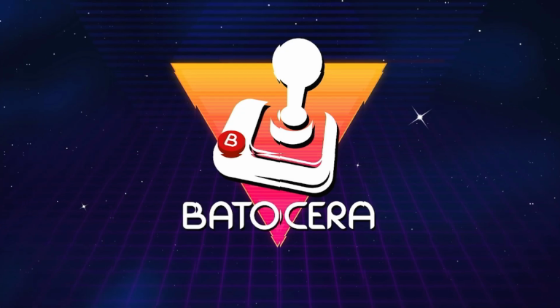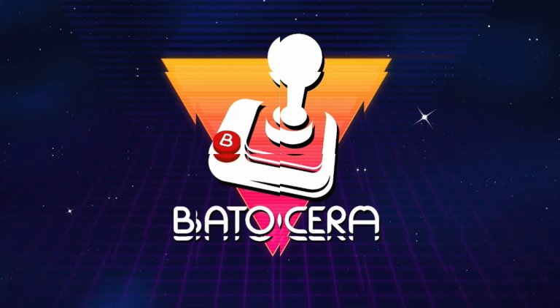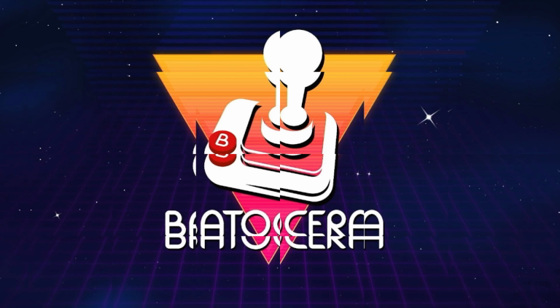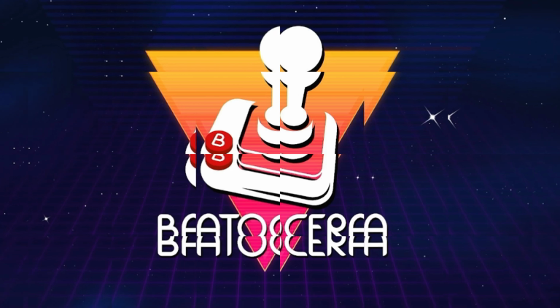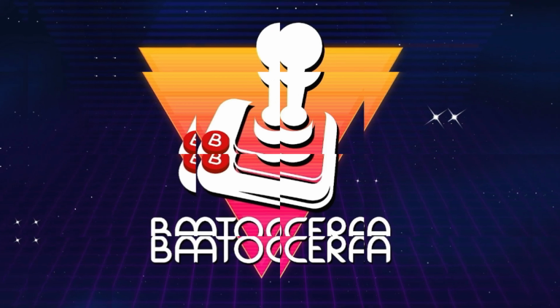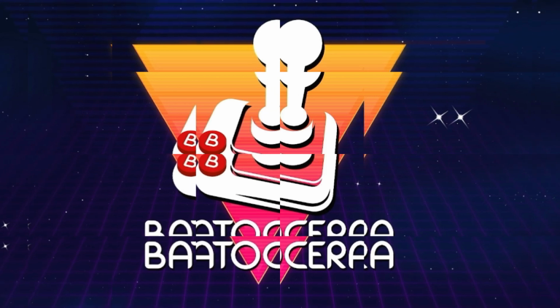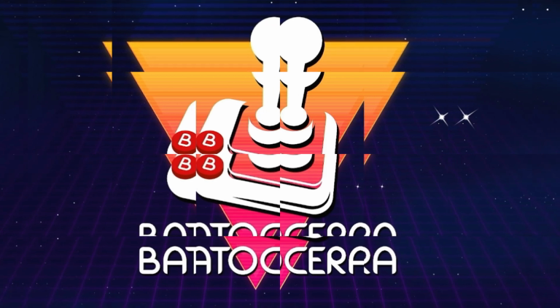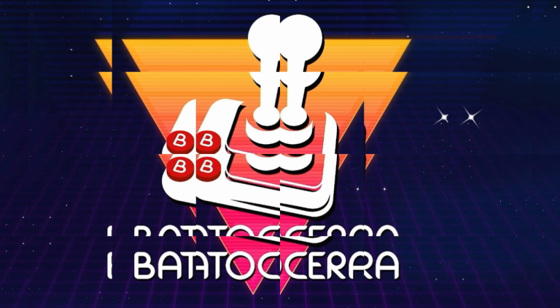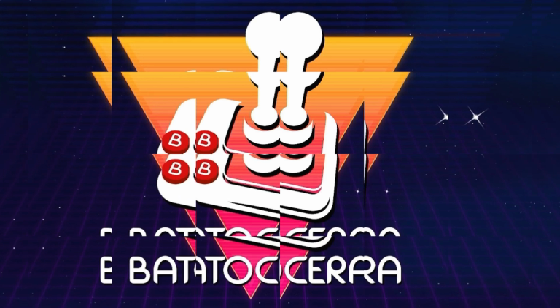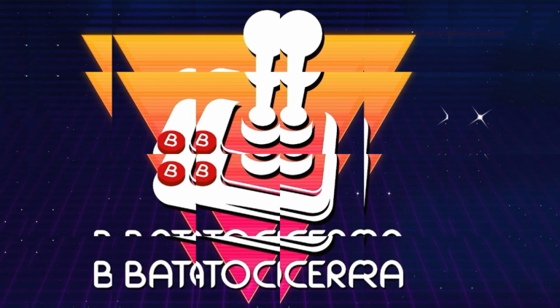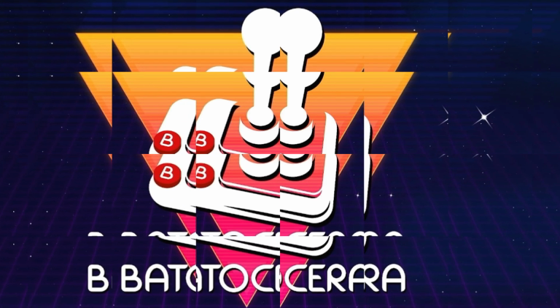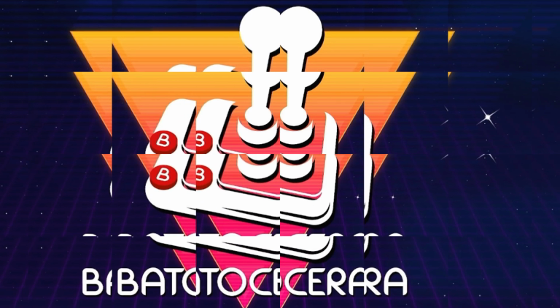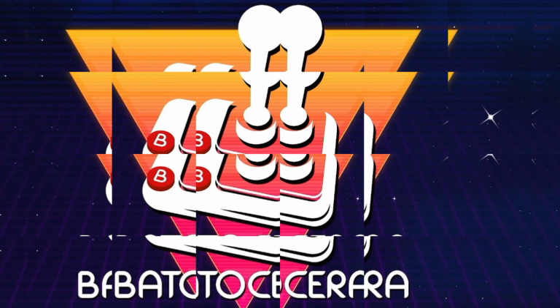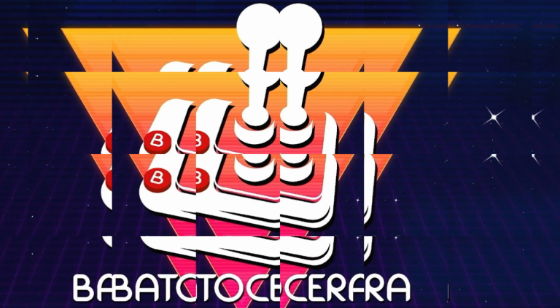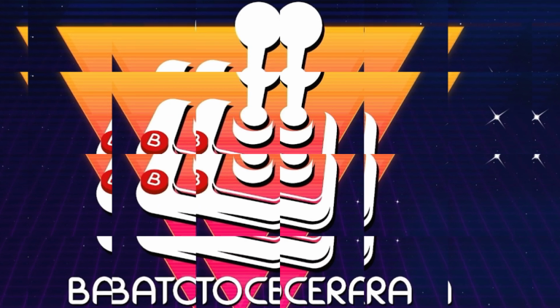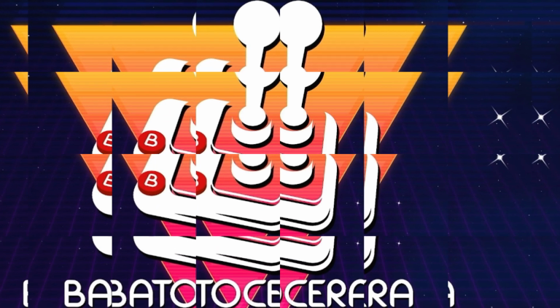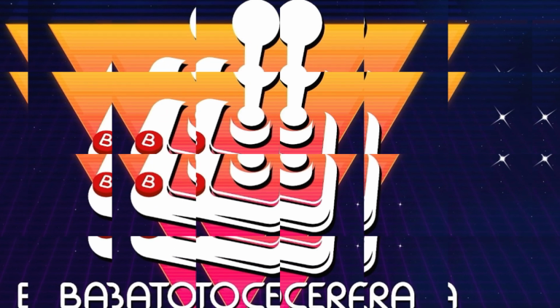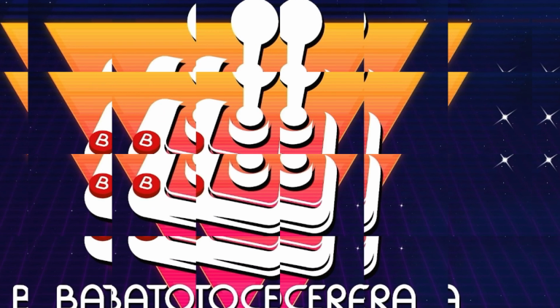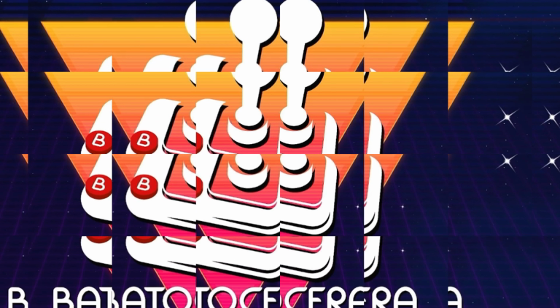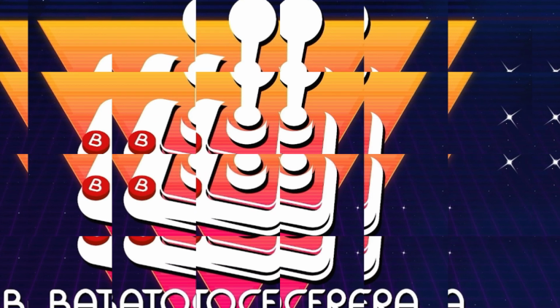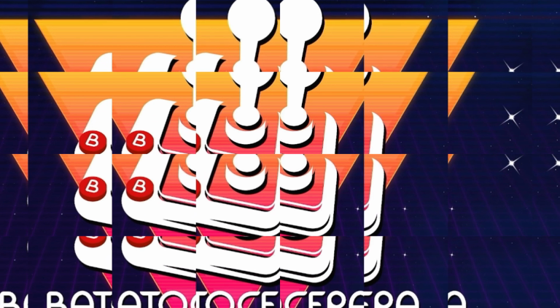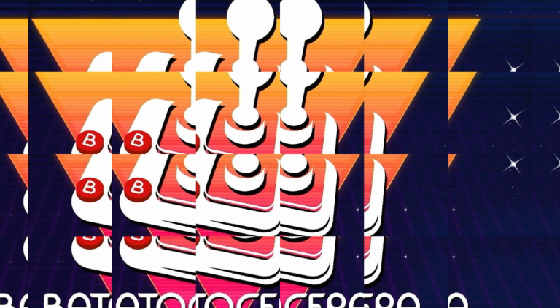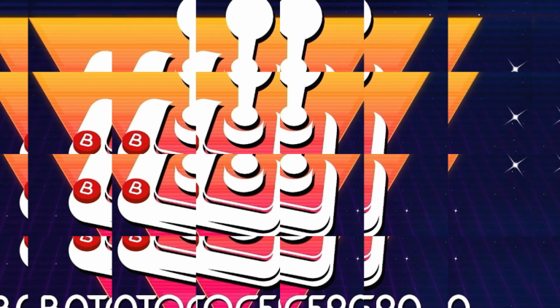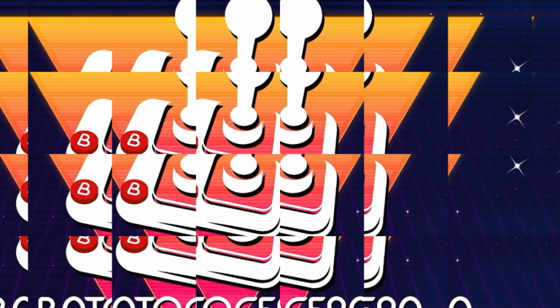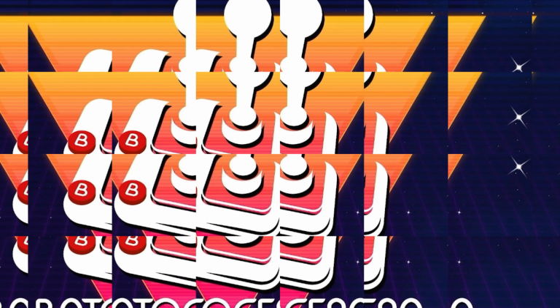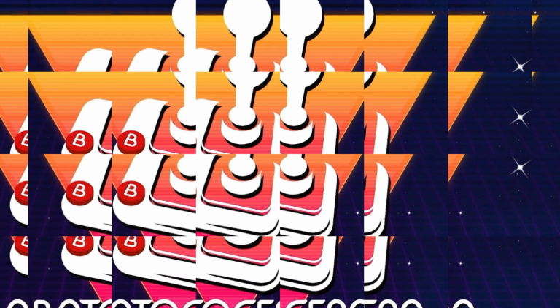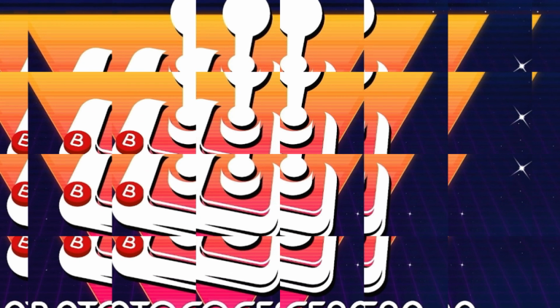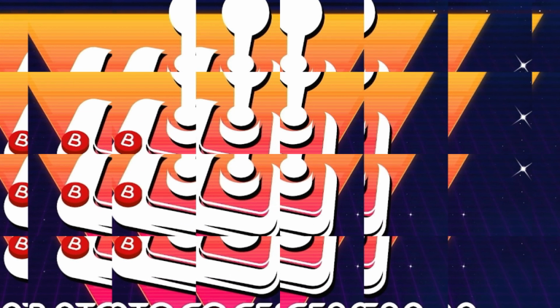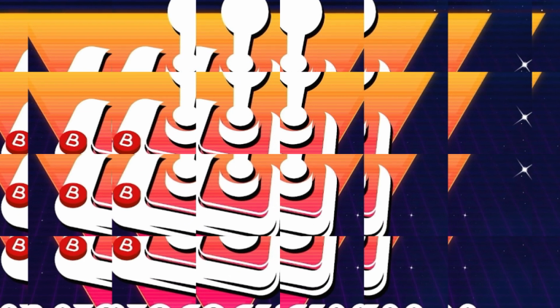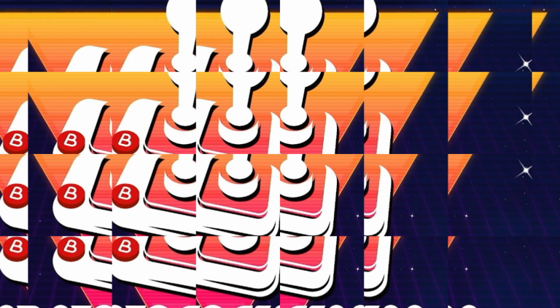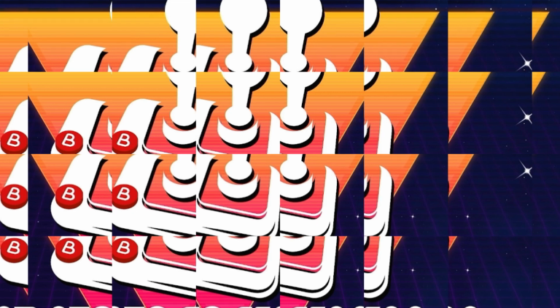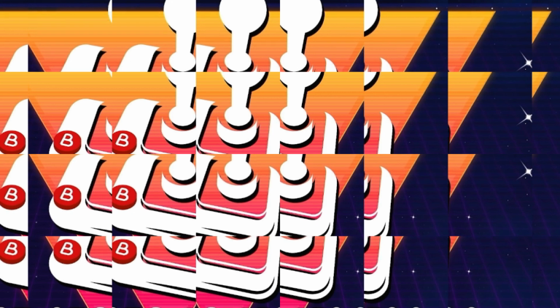Hello! I just thought I'd share my first thoughts on Batocera 38, which I've not had very long at all.